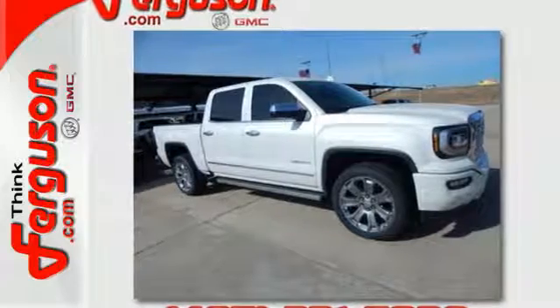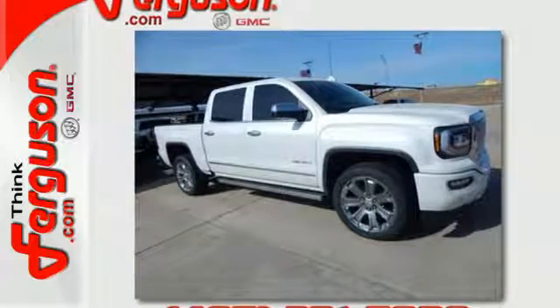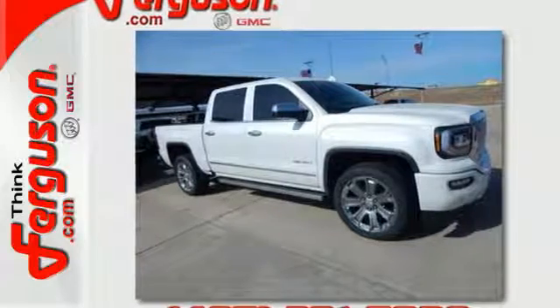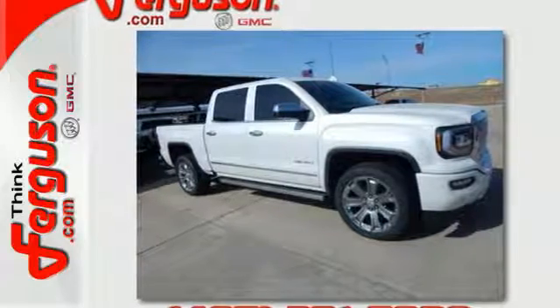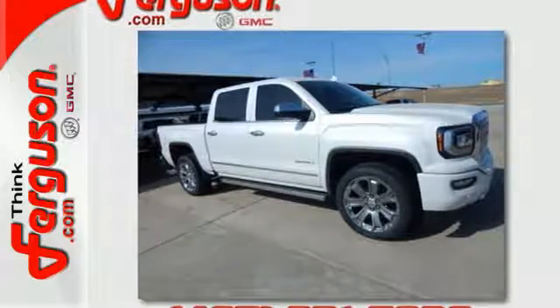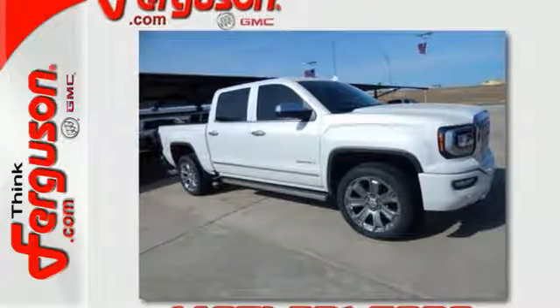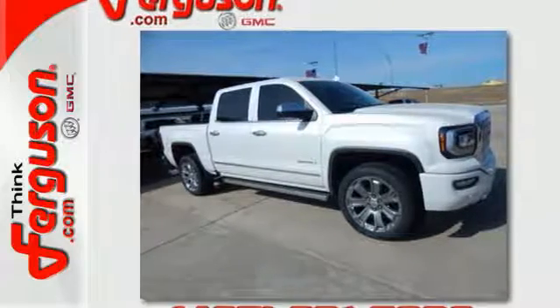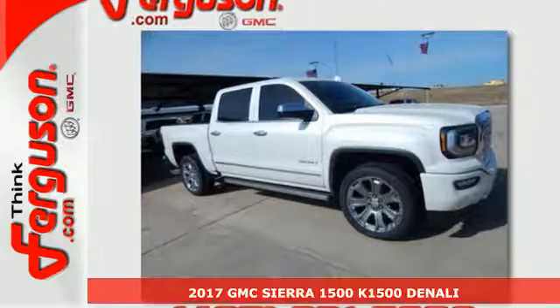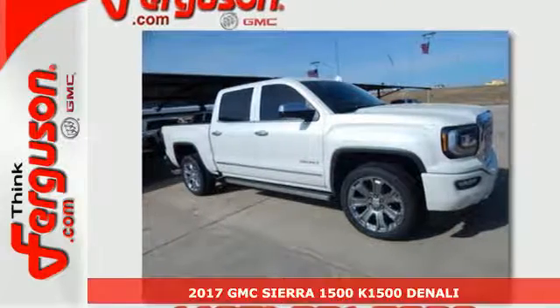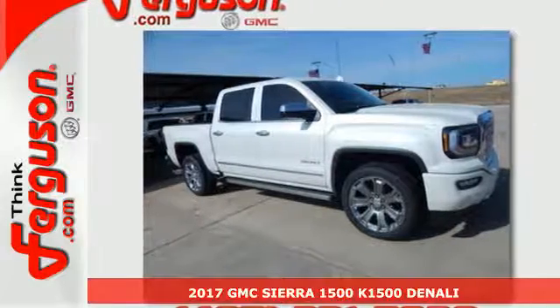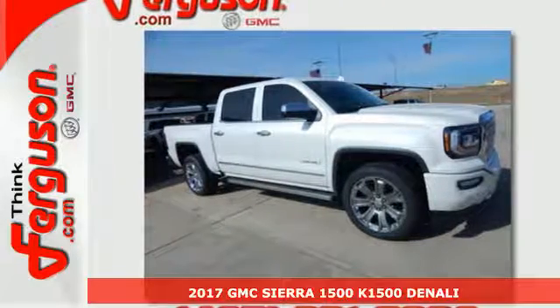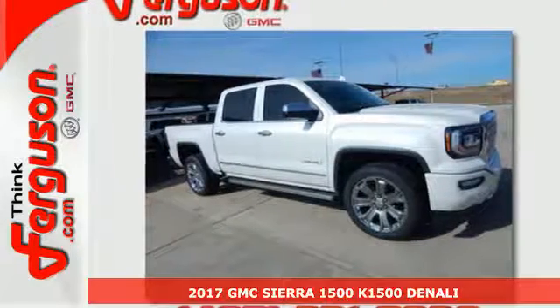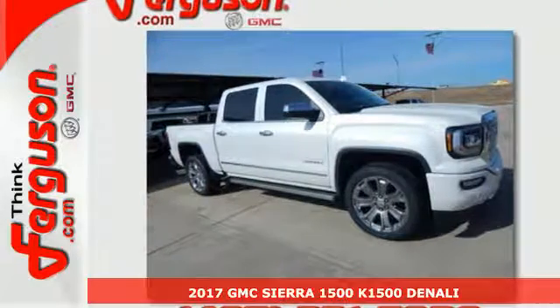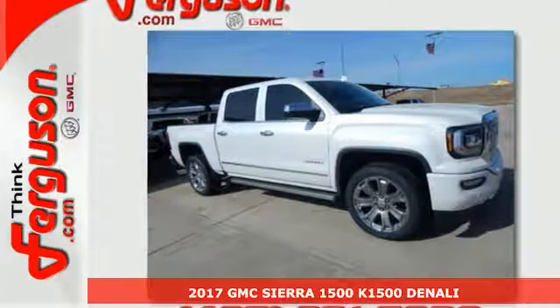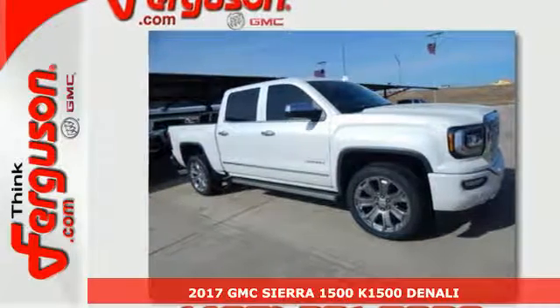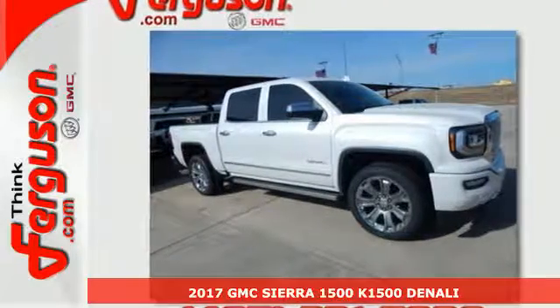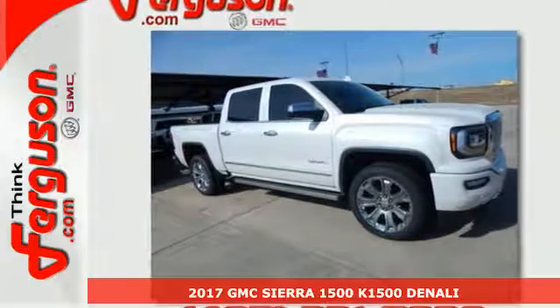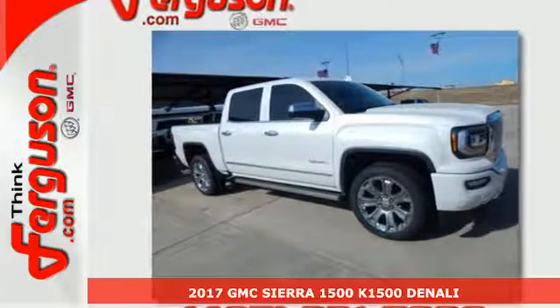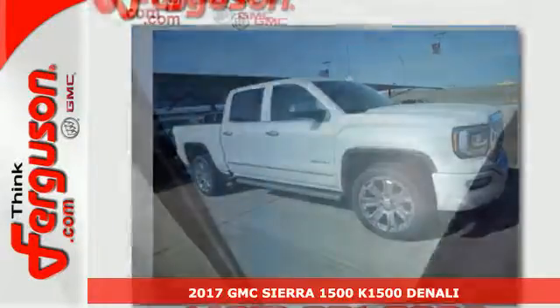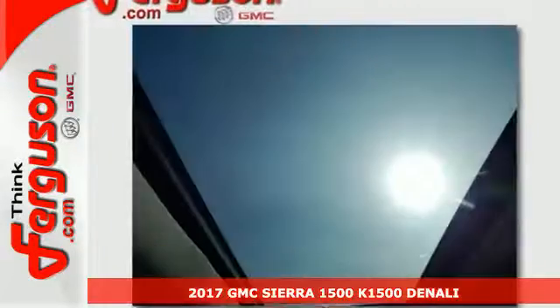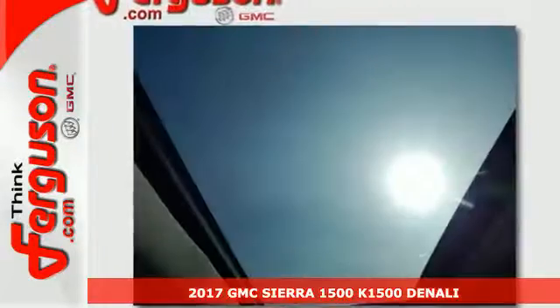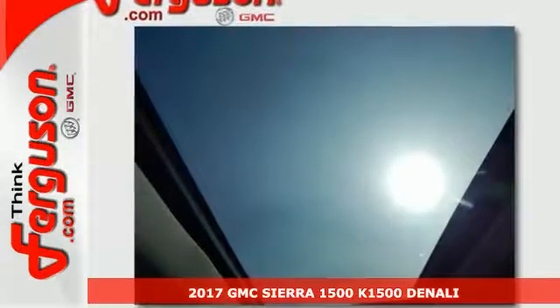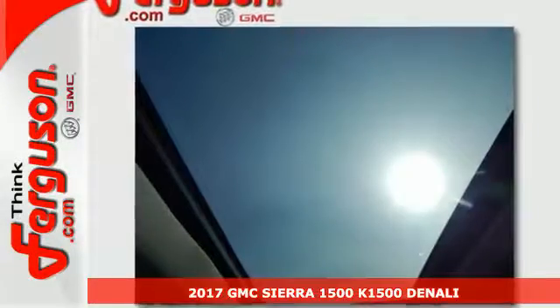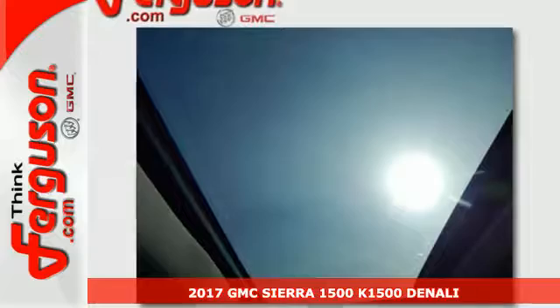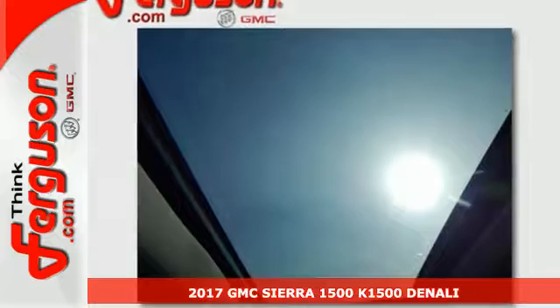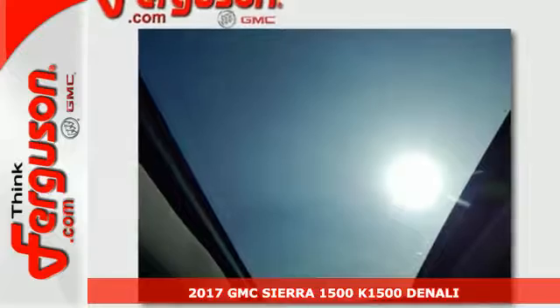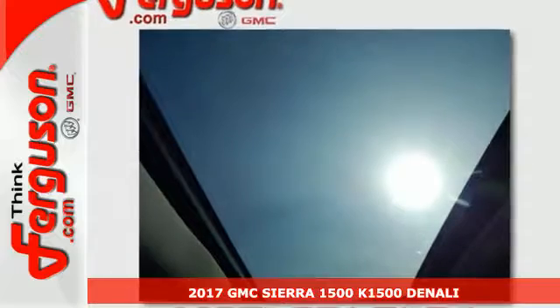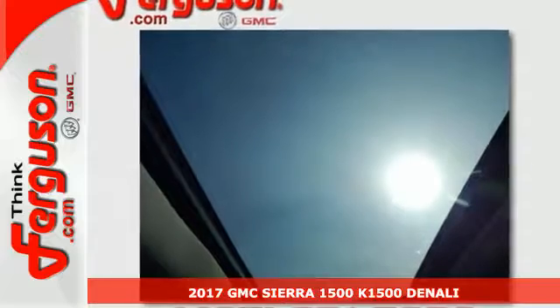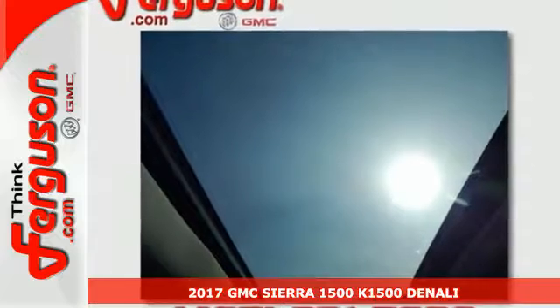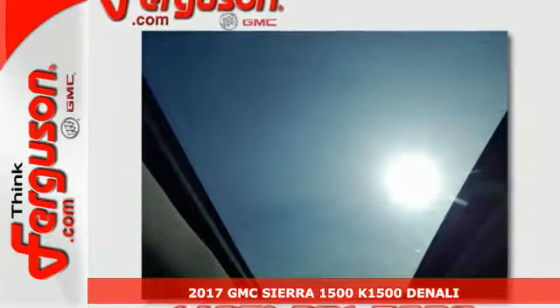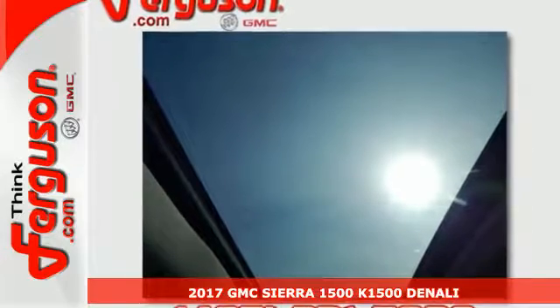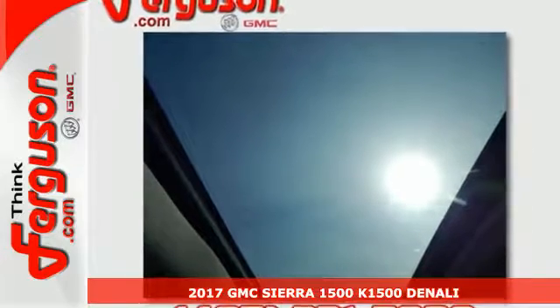It's a 2017 GMC Sierra 1500. Put the work in and reap the rewards.